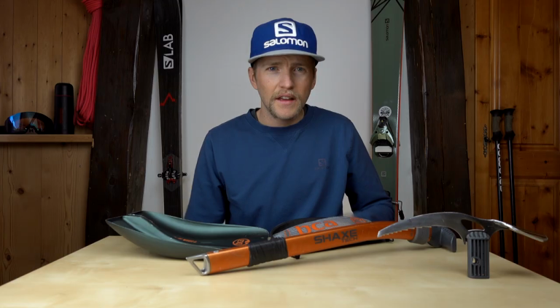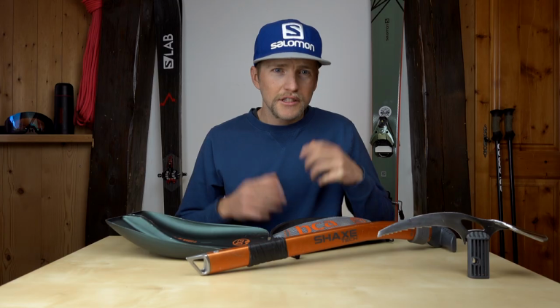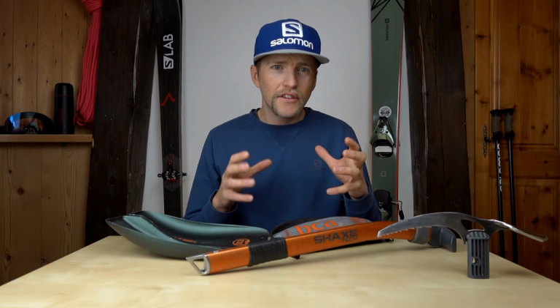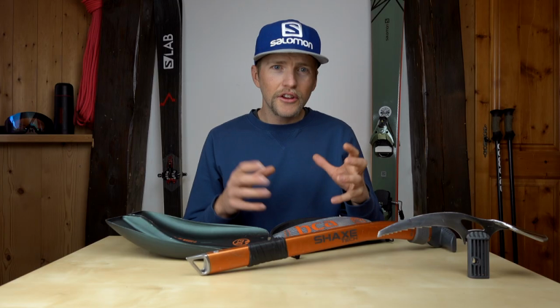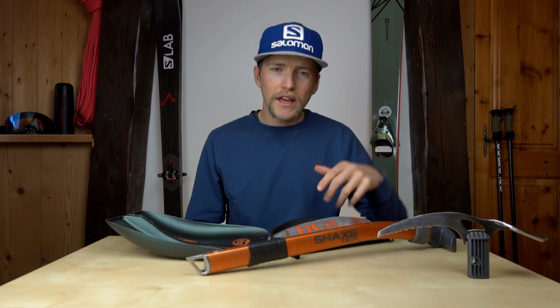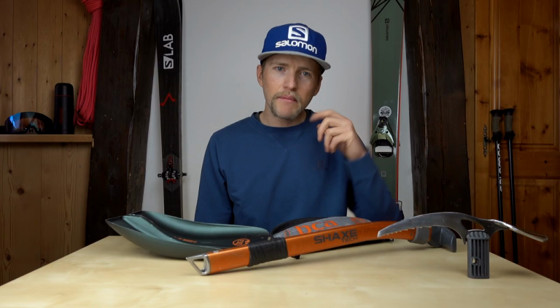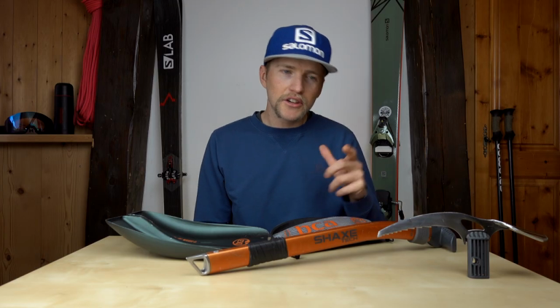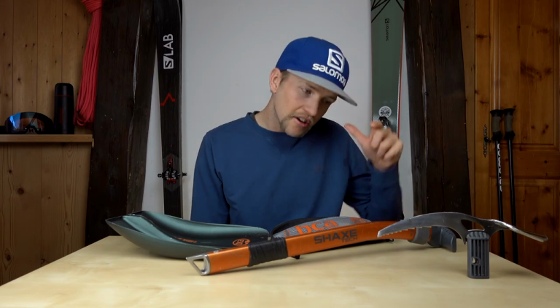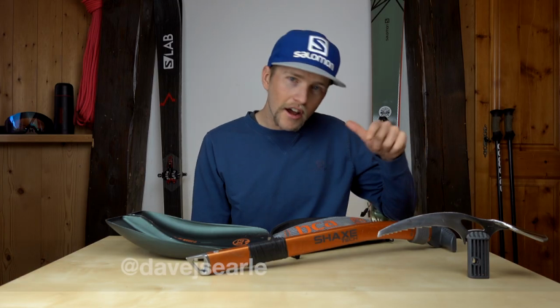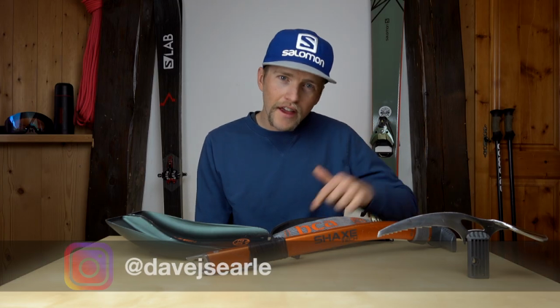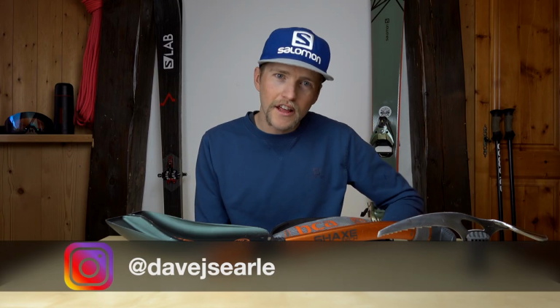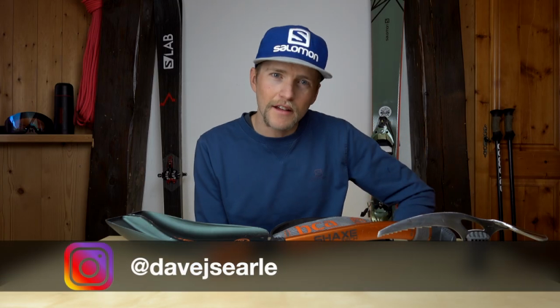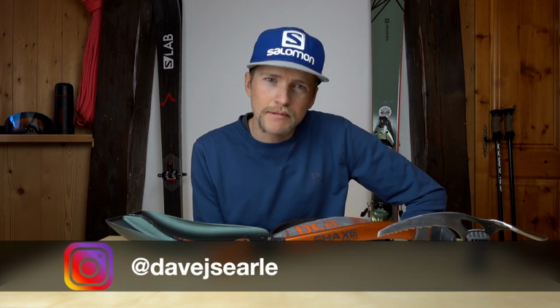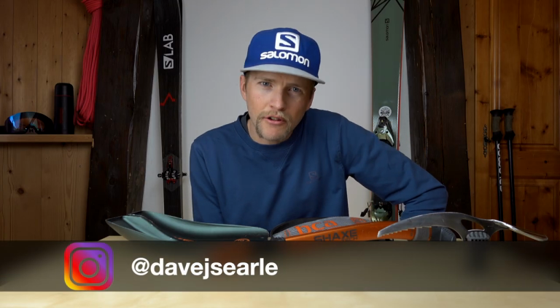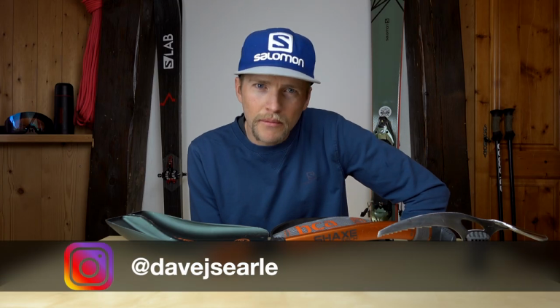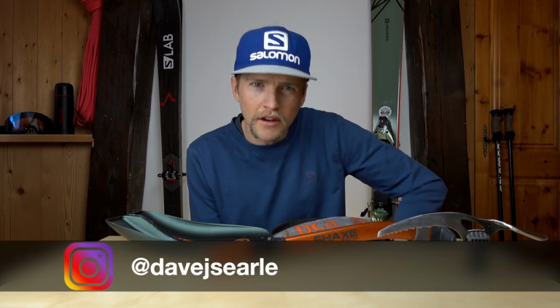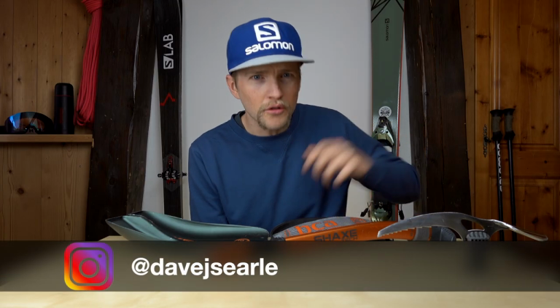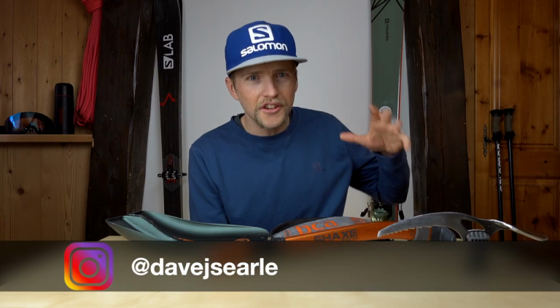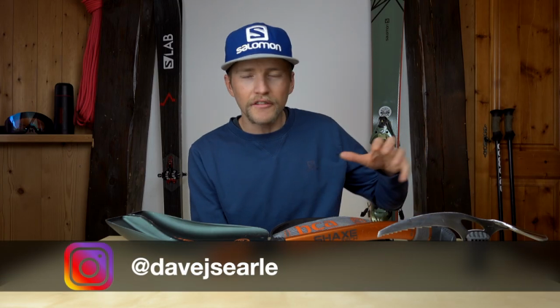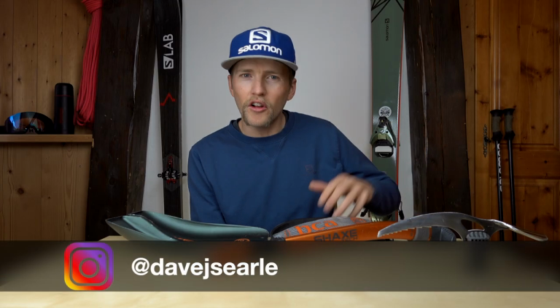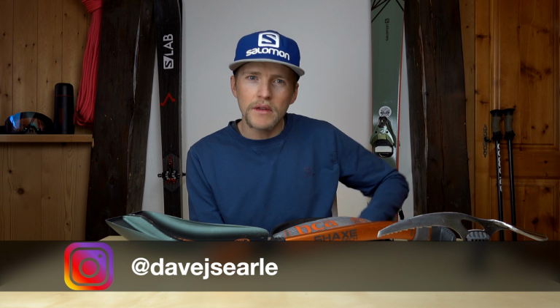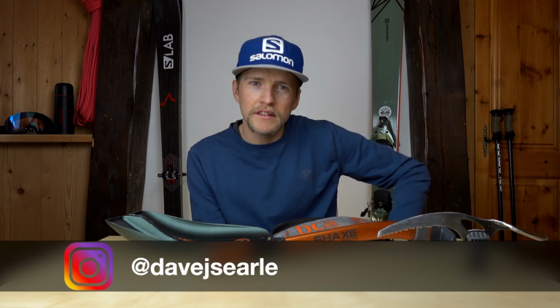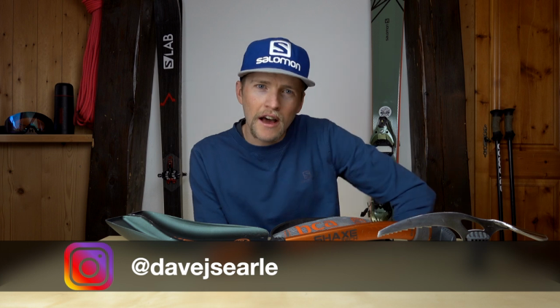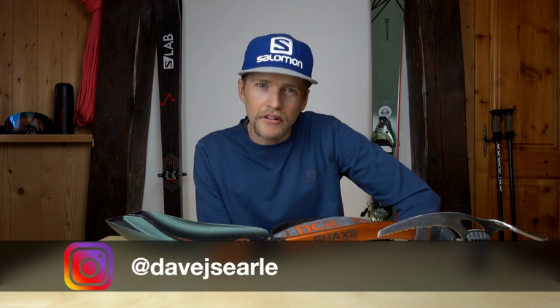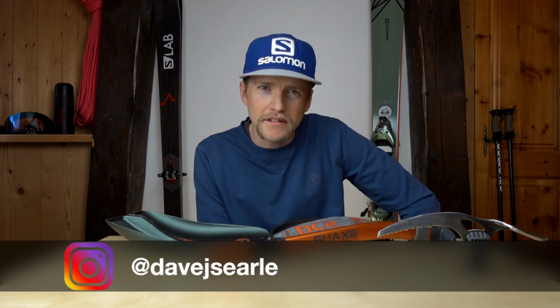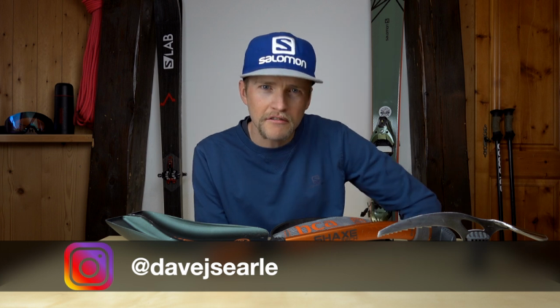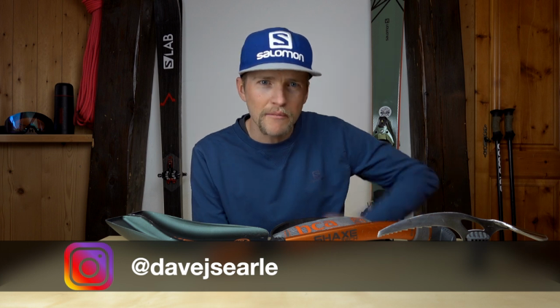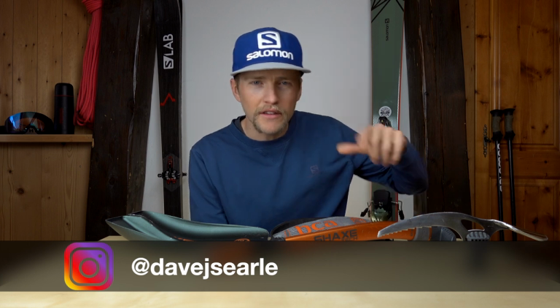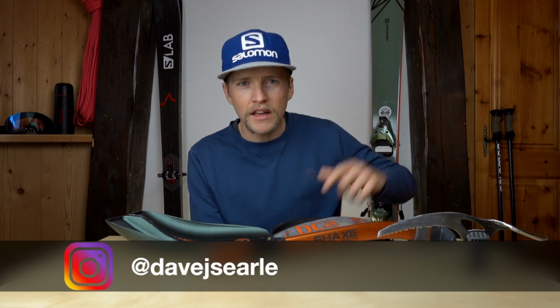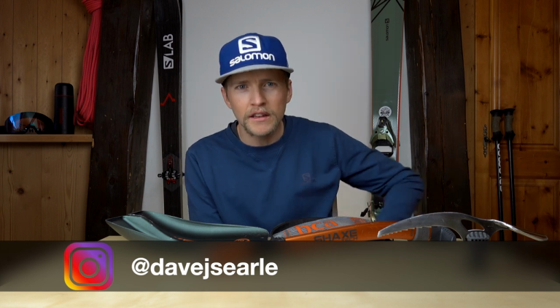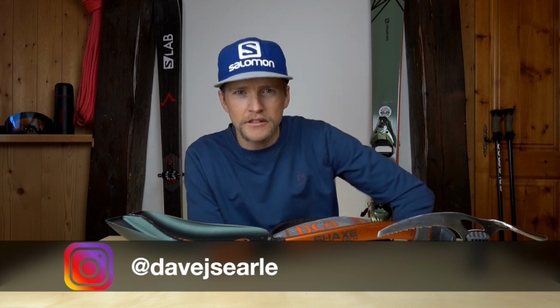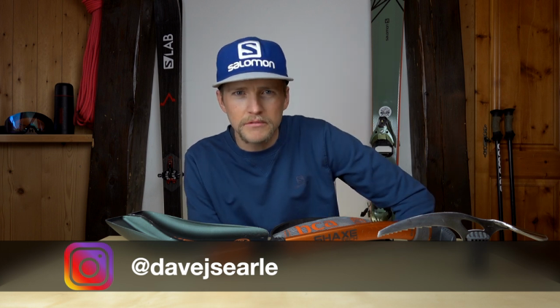If you're new here make sure you go down there and hit that subscribe button, and you can also follow me on Instagram — I'll leave a link in the description.